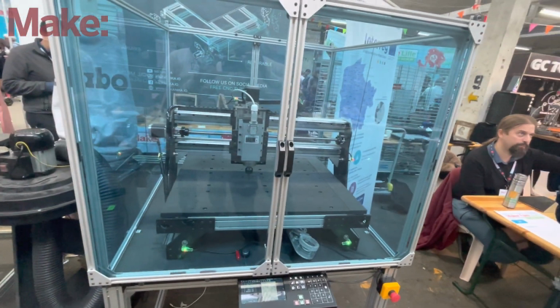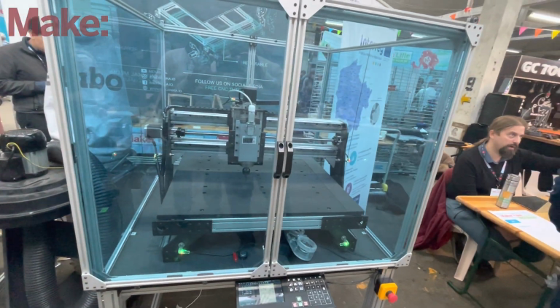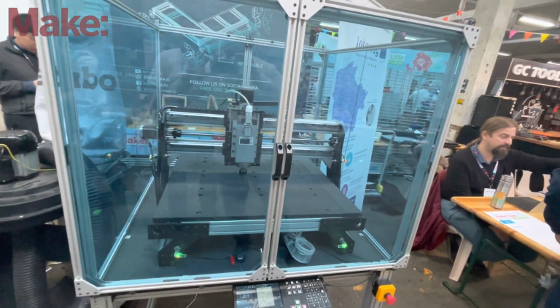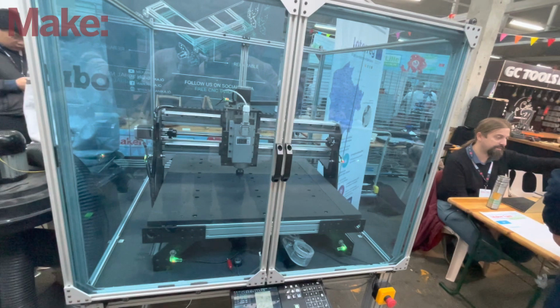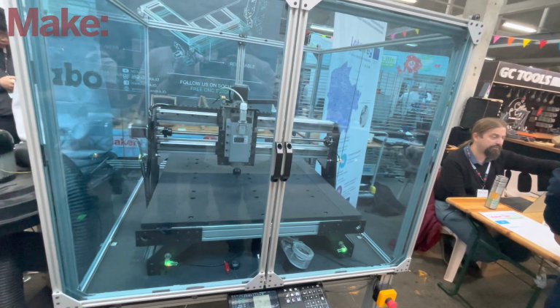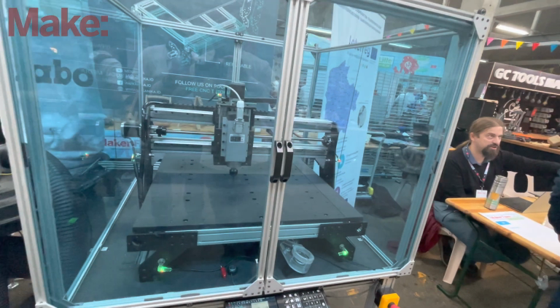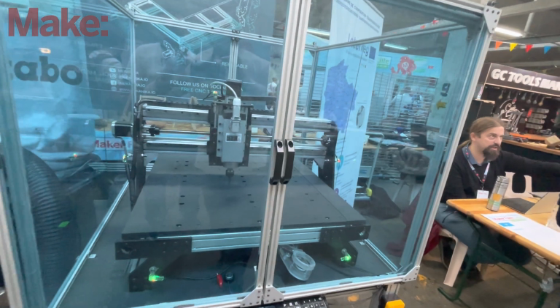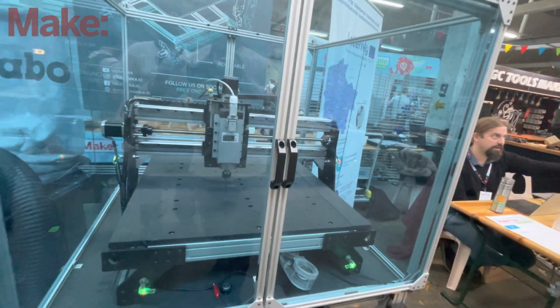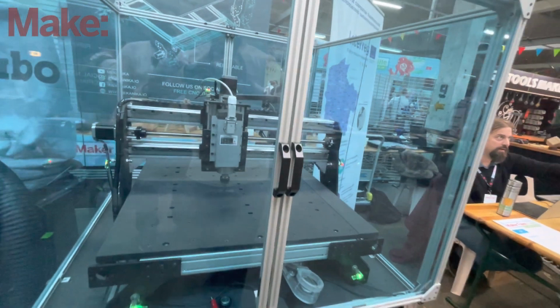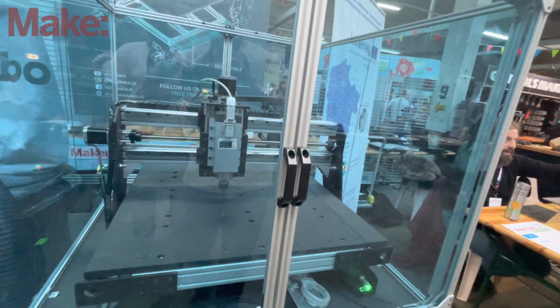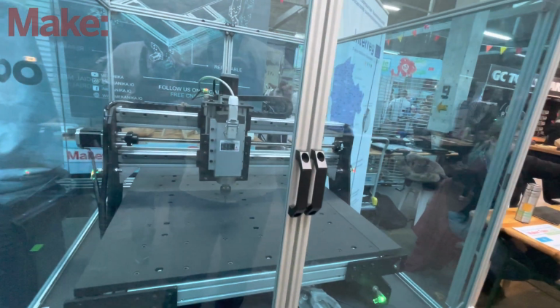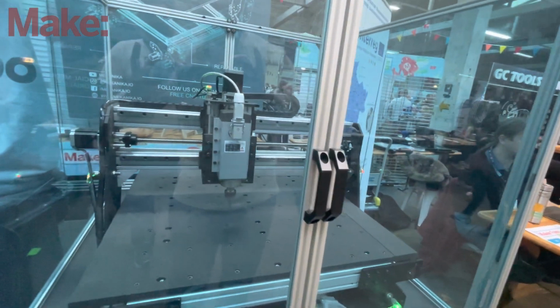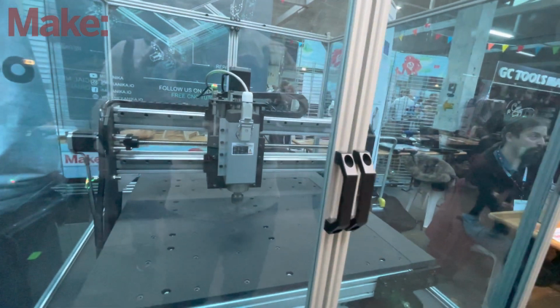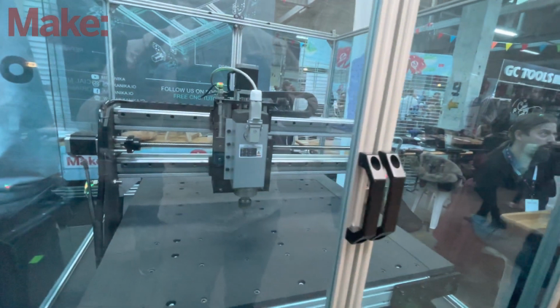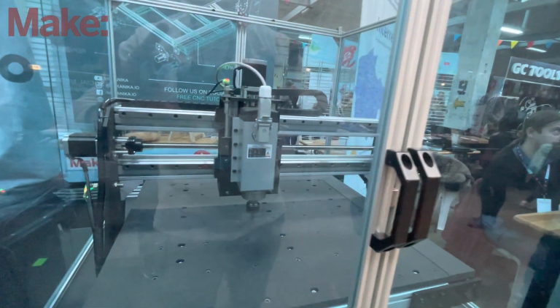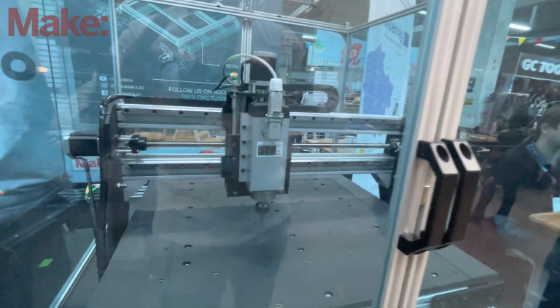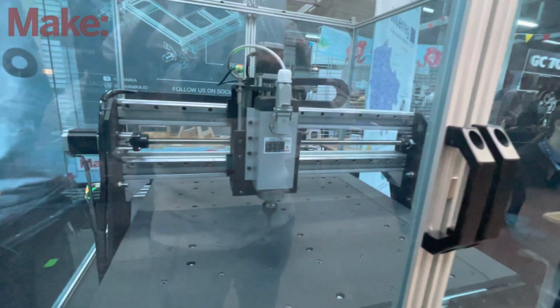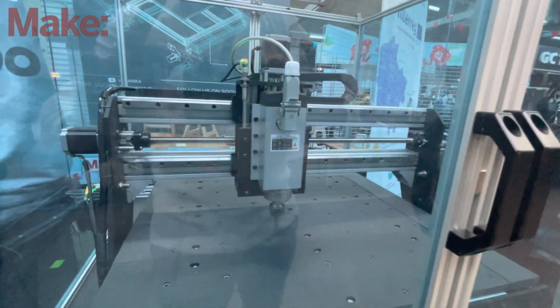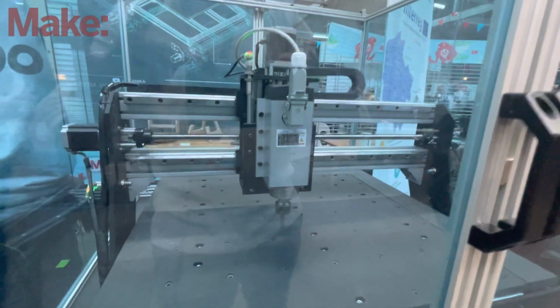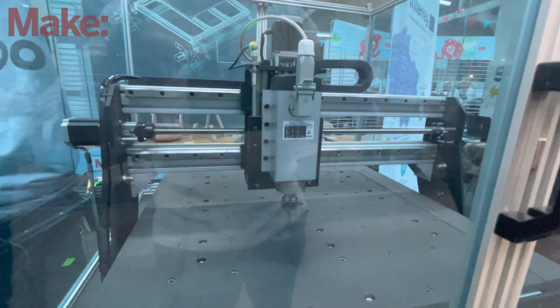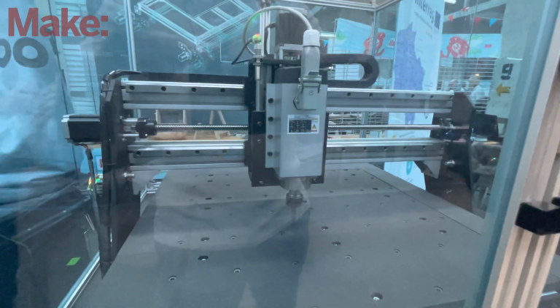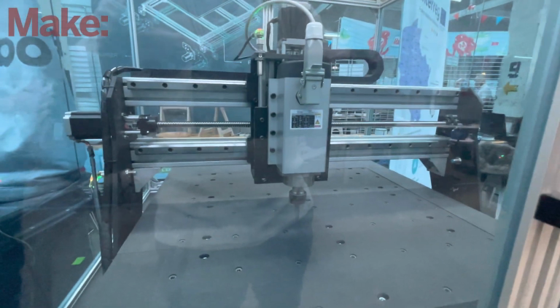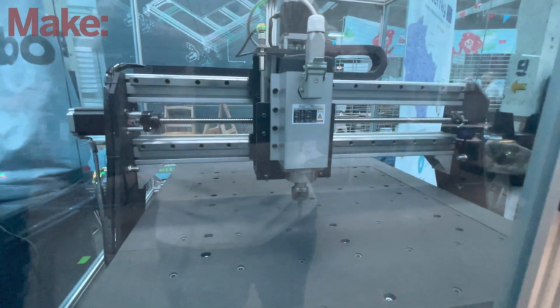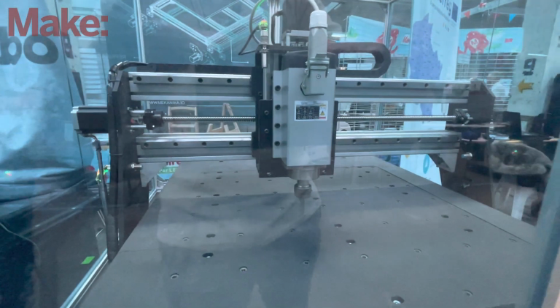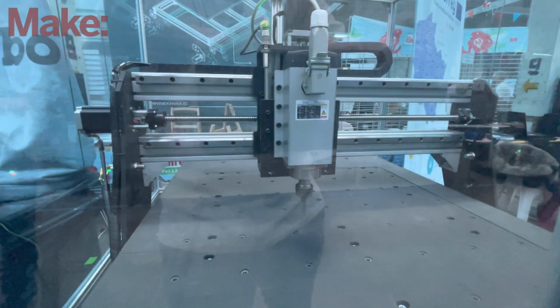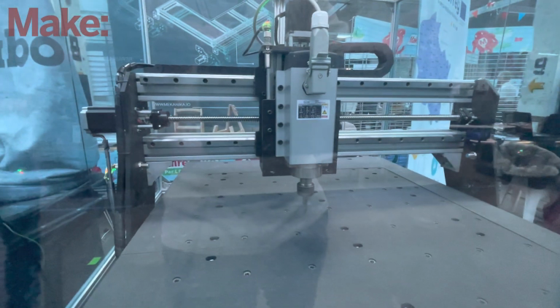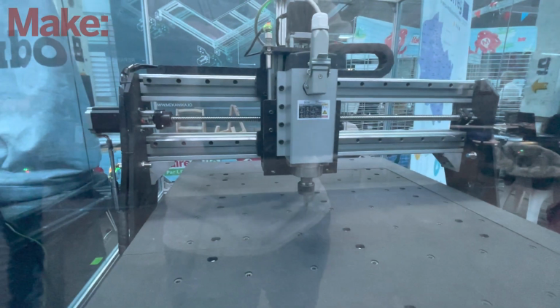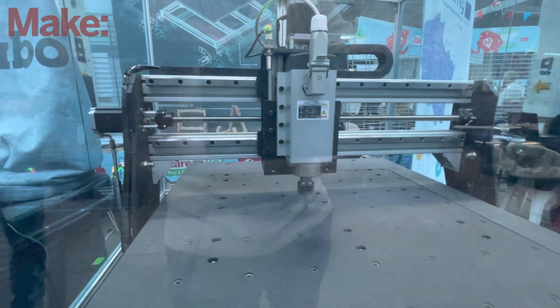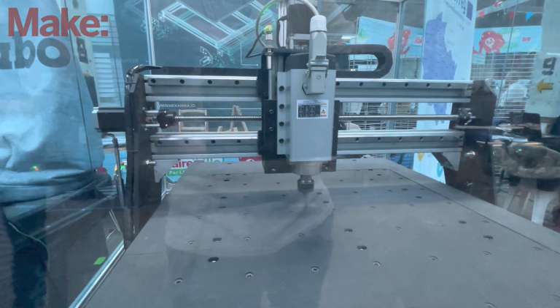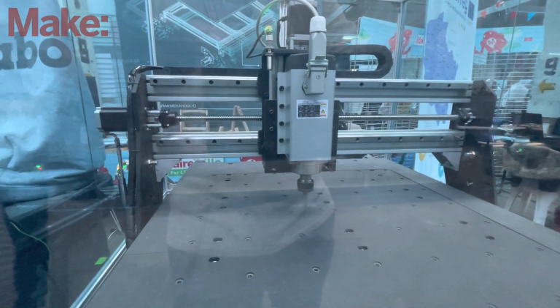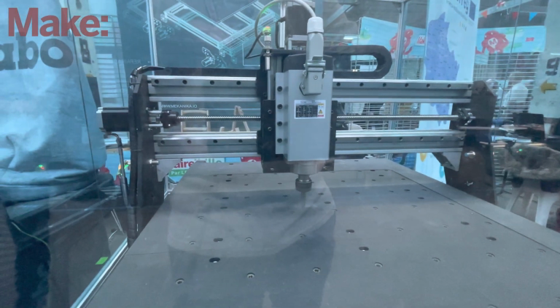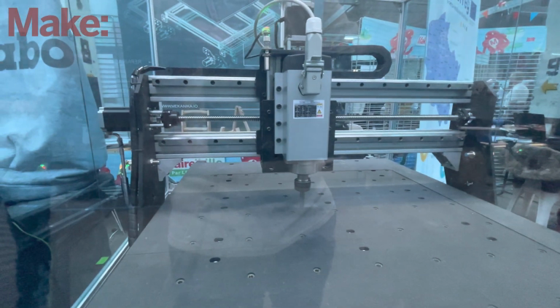What we want to do is to help people start making stuff instead of just buying things from all over the world.